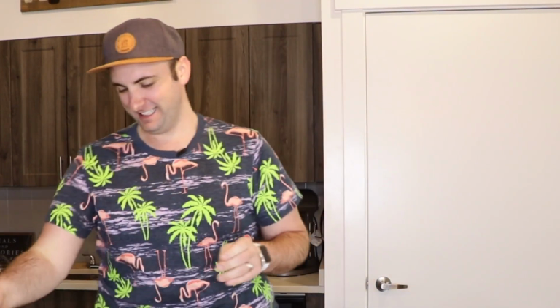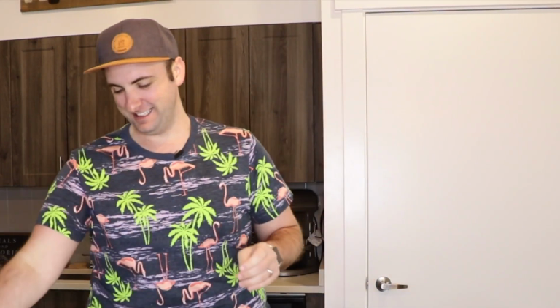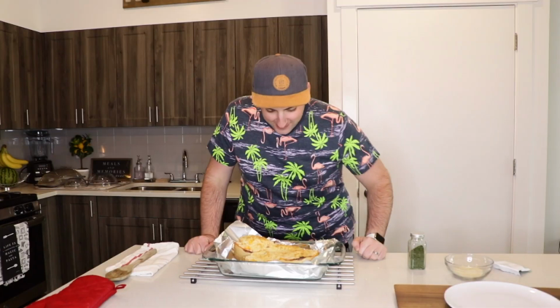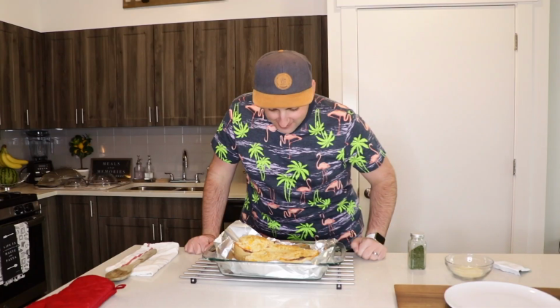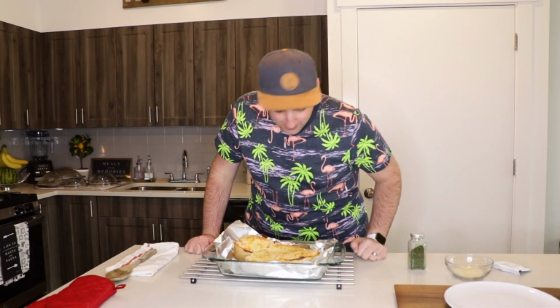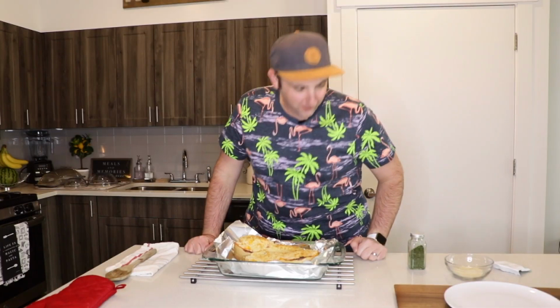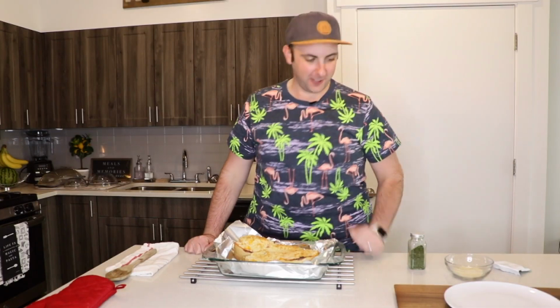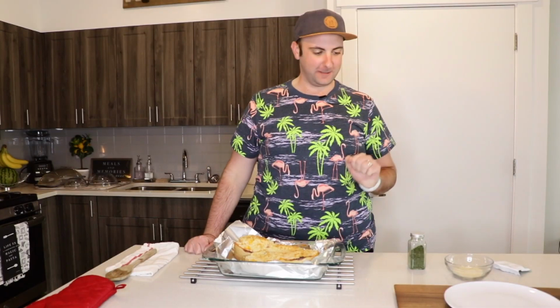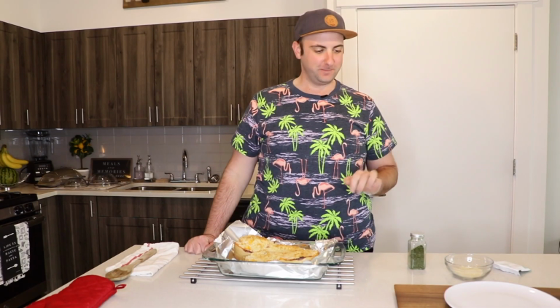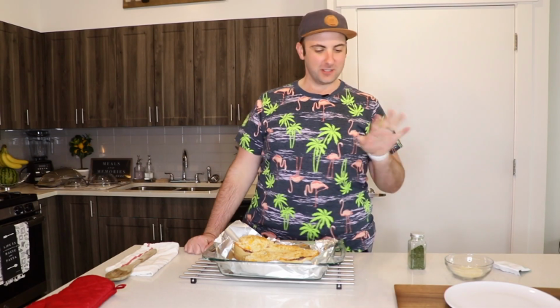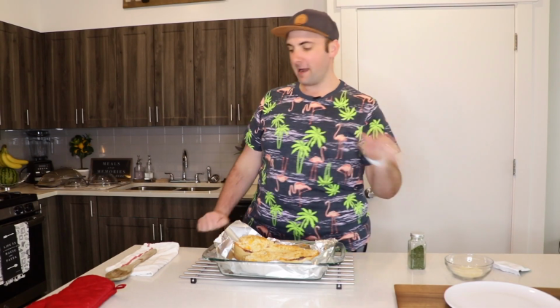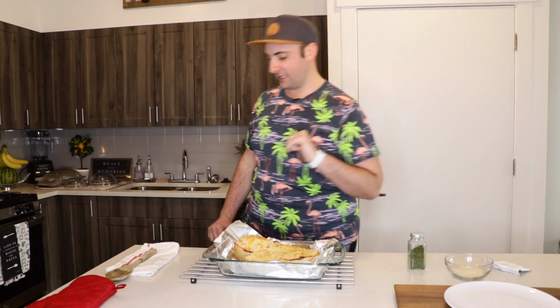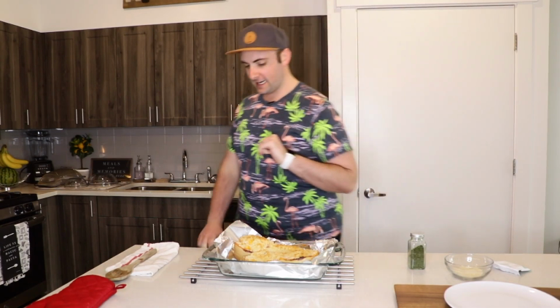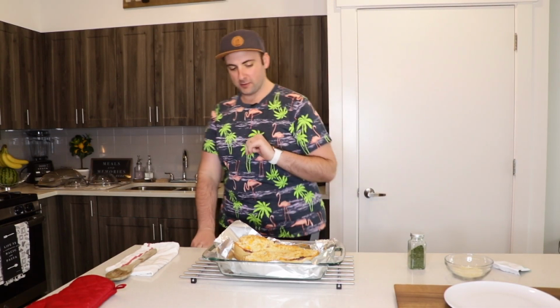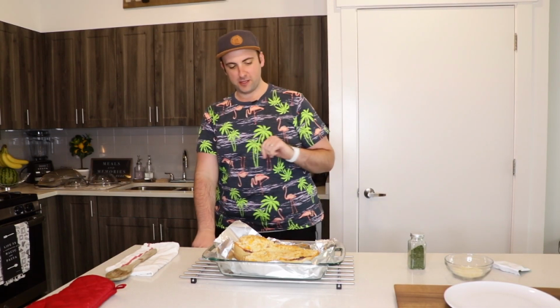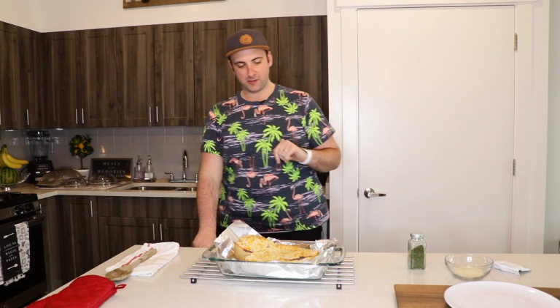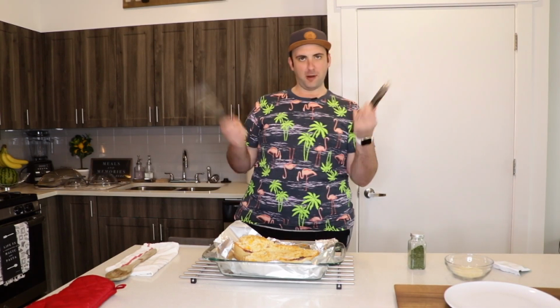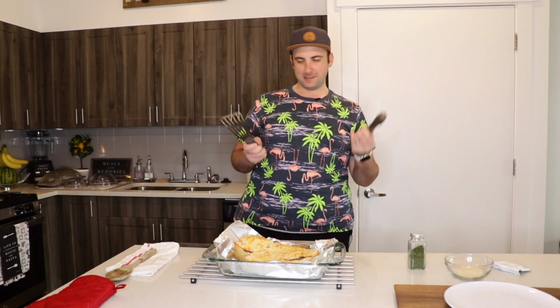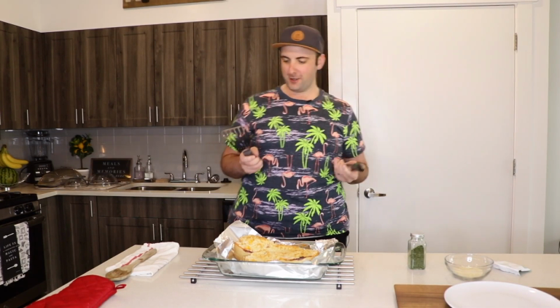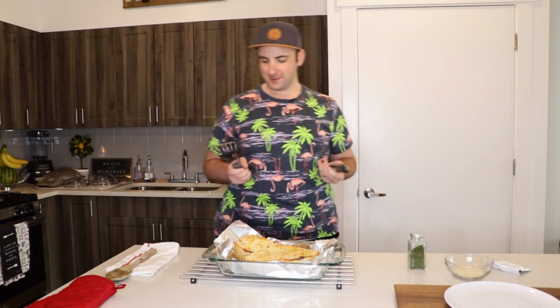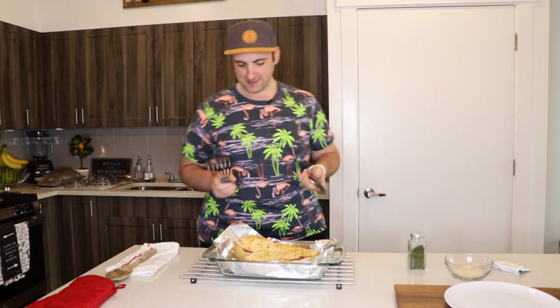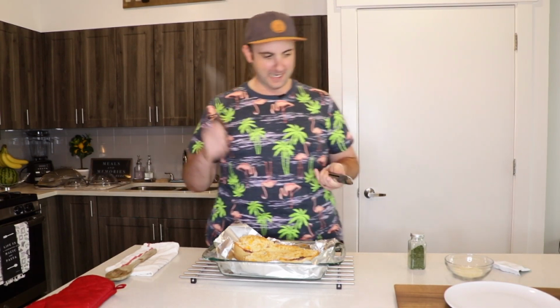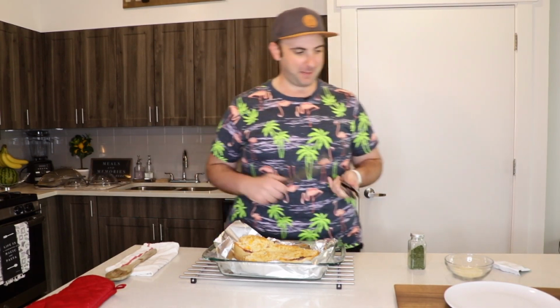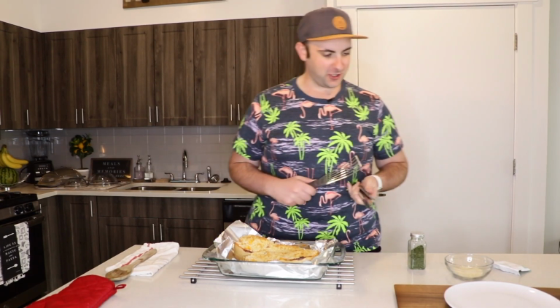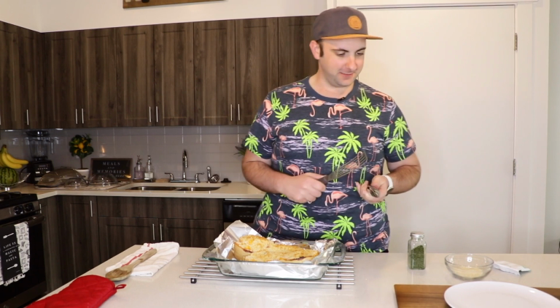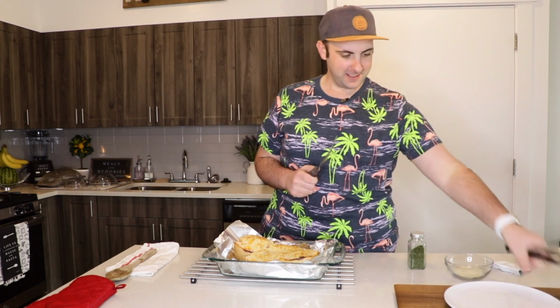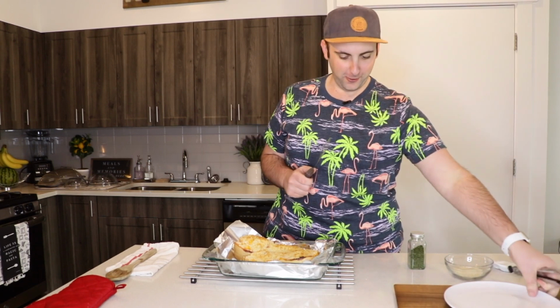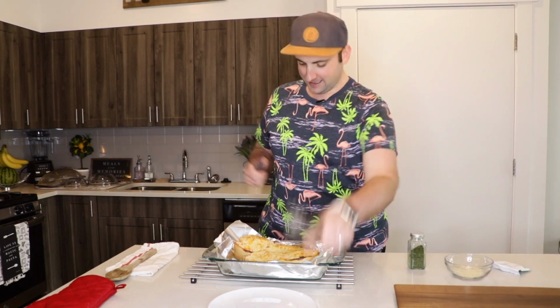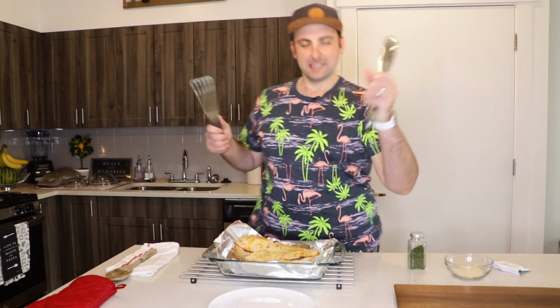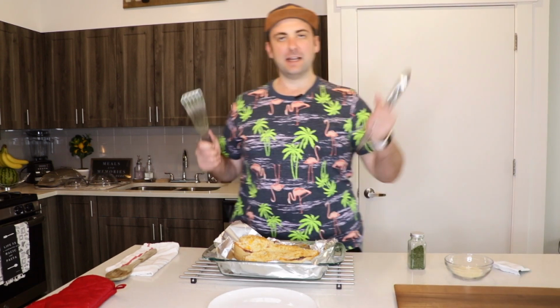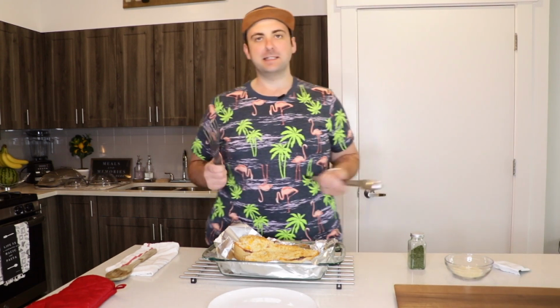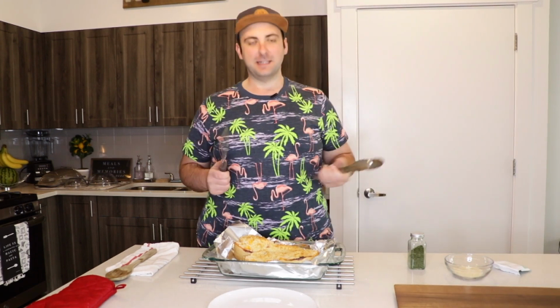Look at this beautiful color! I'm going to have to get it out with tongs and a spatula — let's see if I can attempt this.